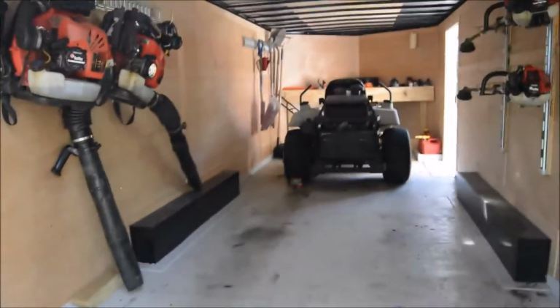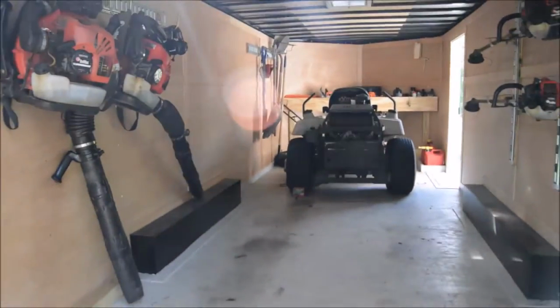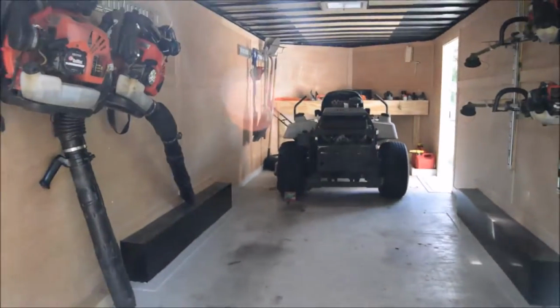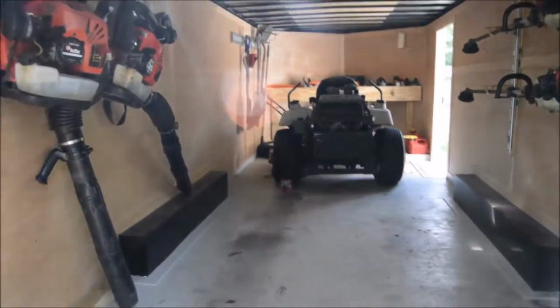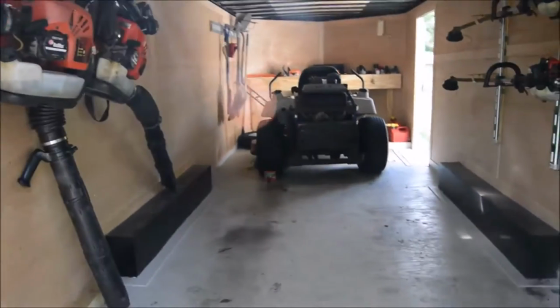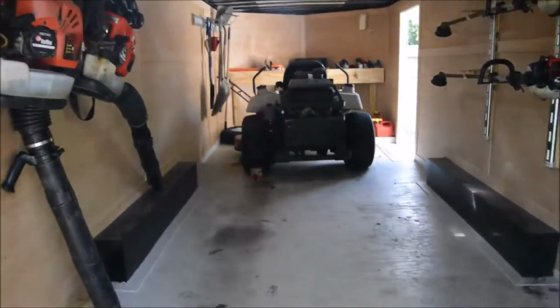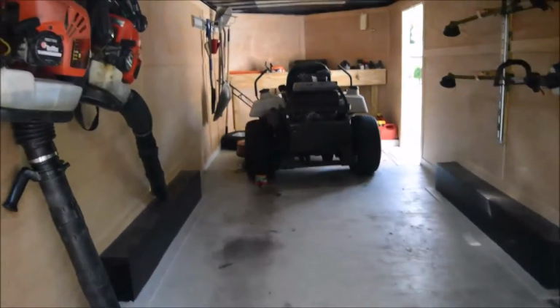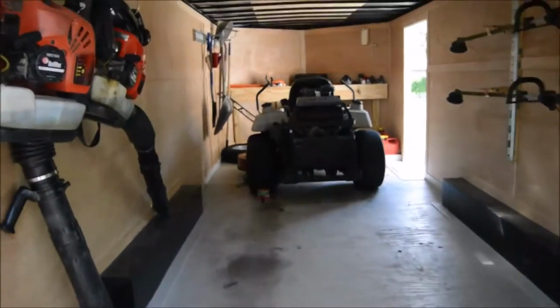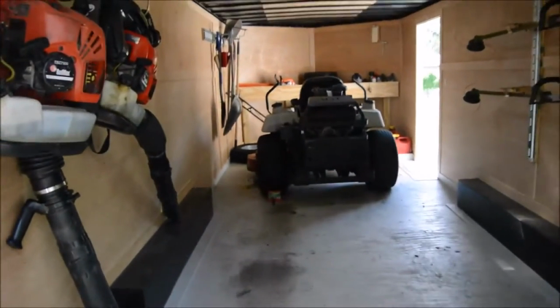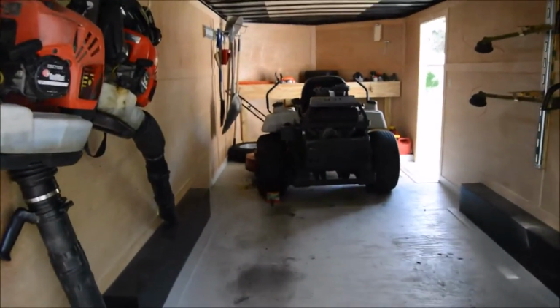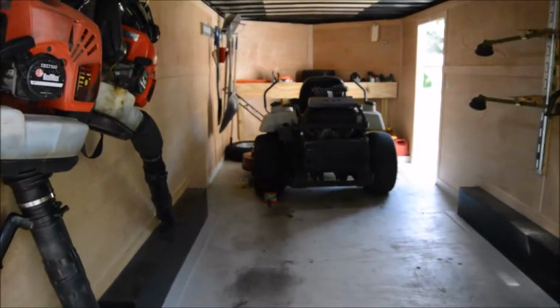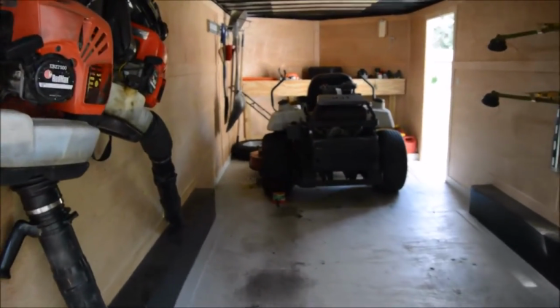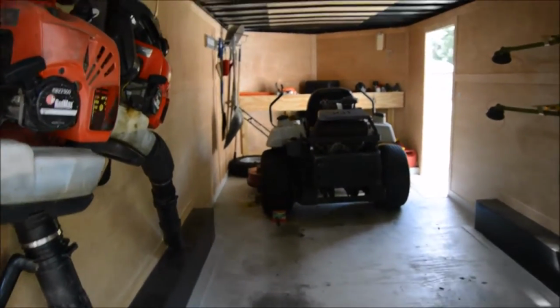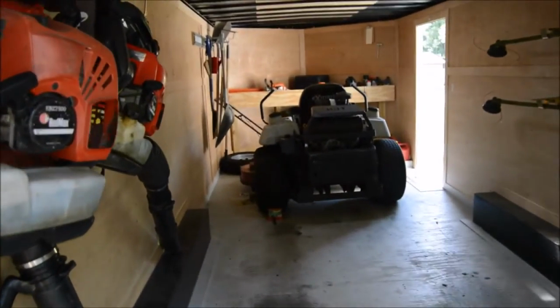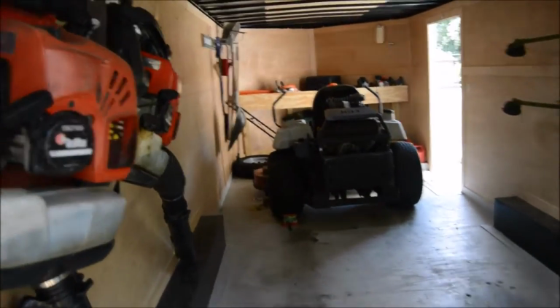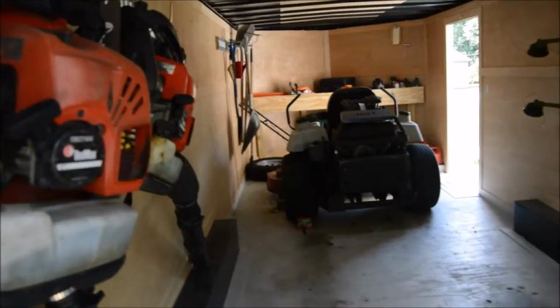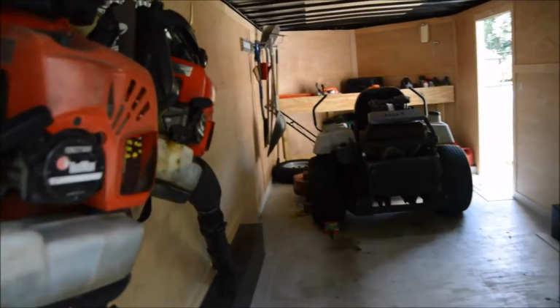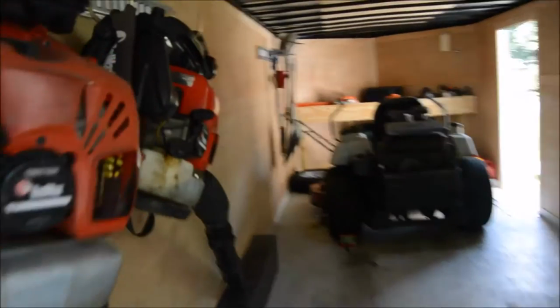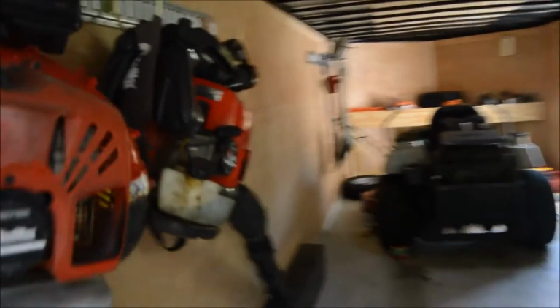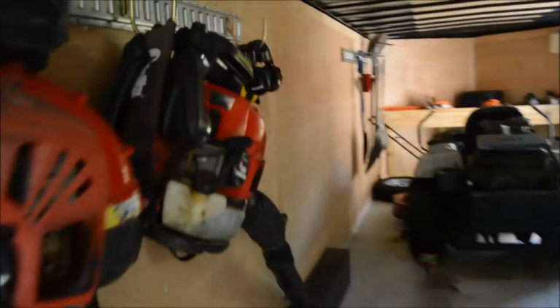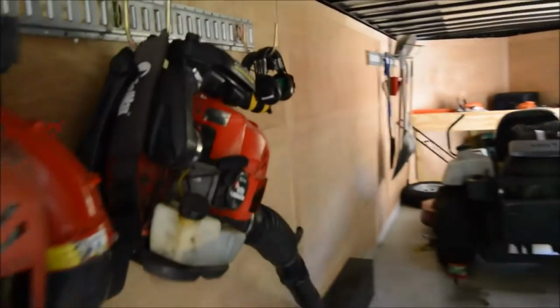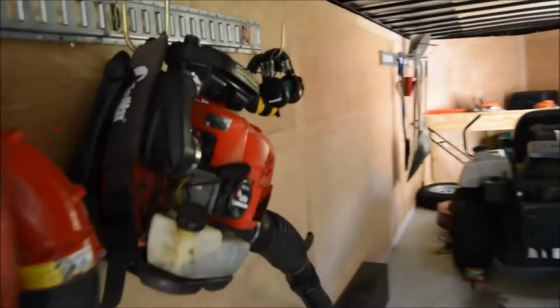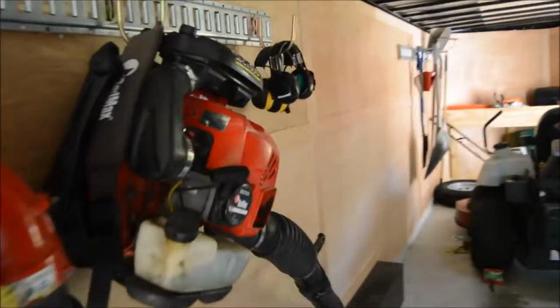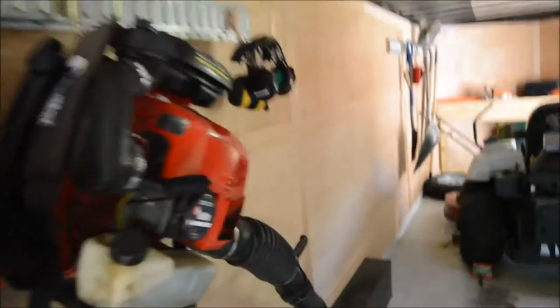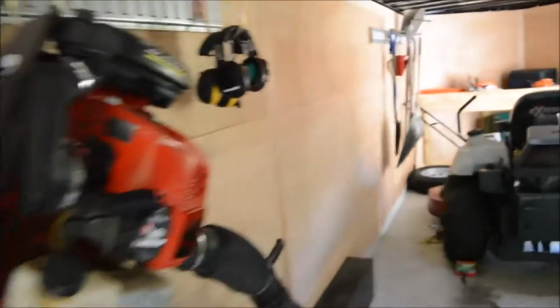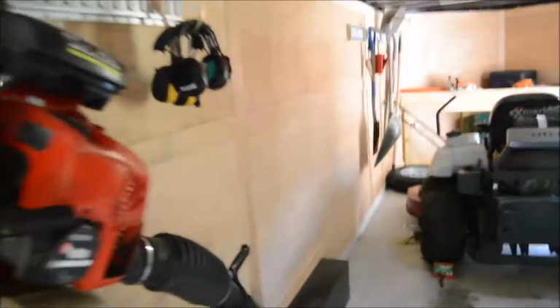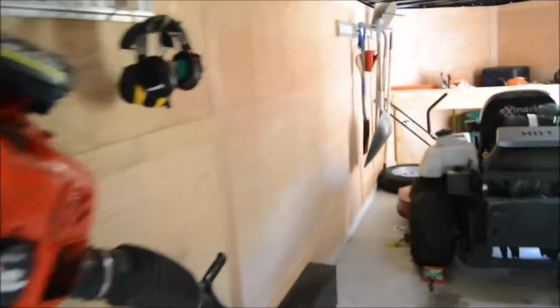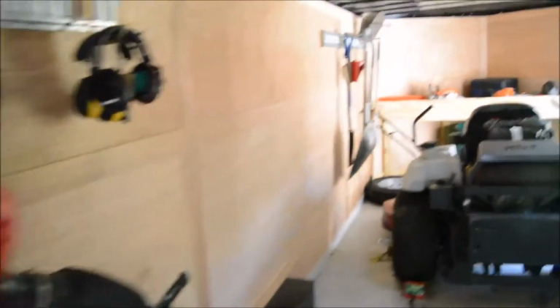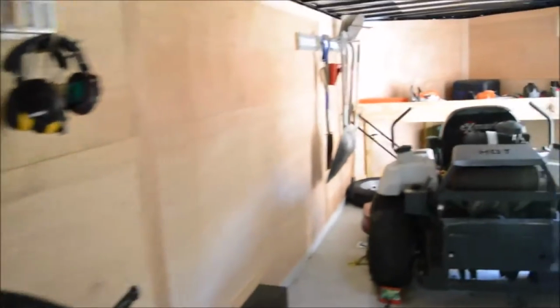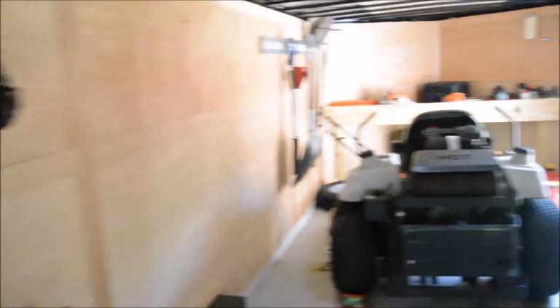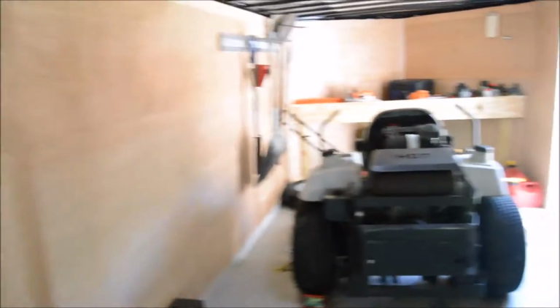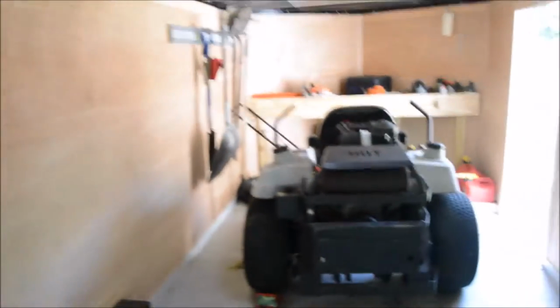Let's get to washing these mowers up, put them away, and then we're done for the day.